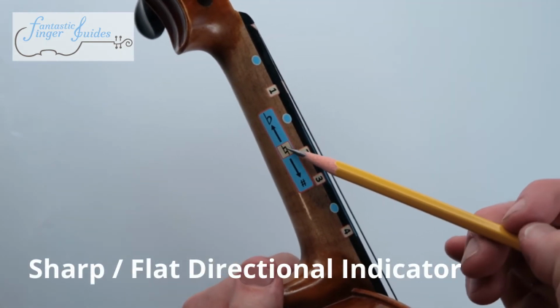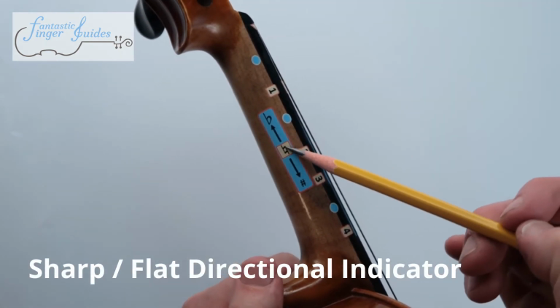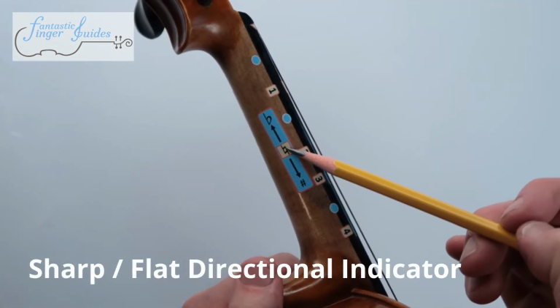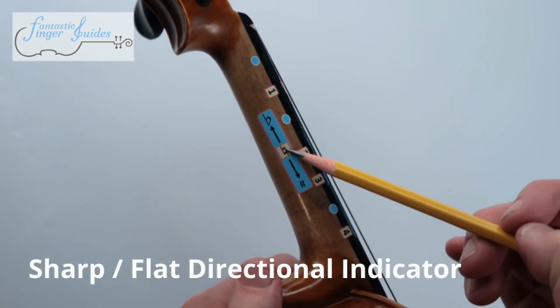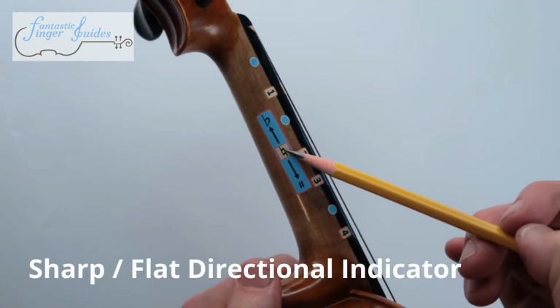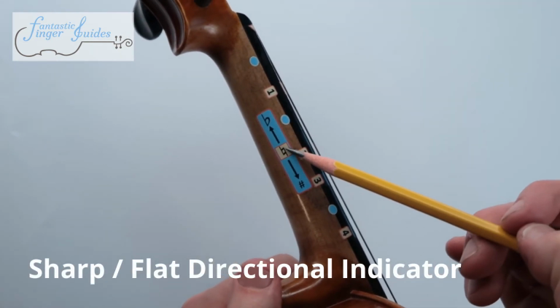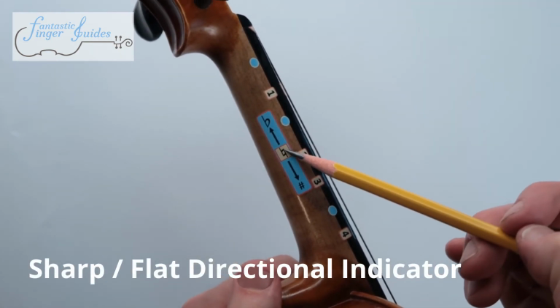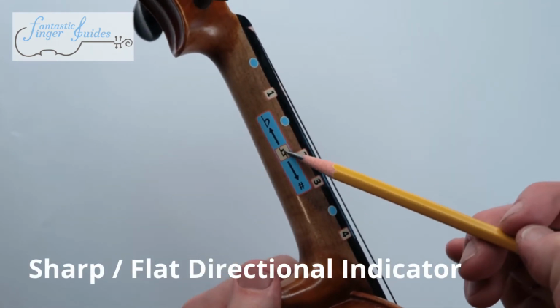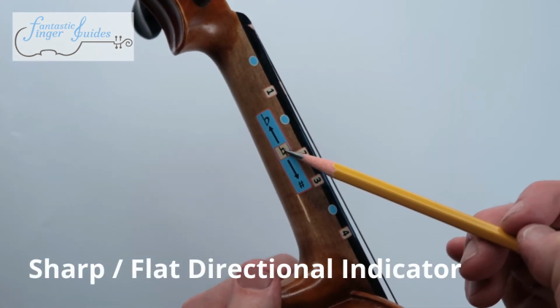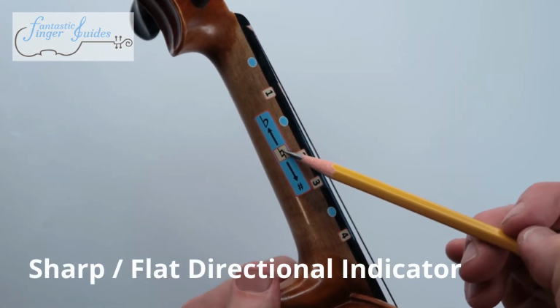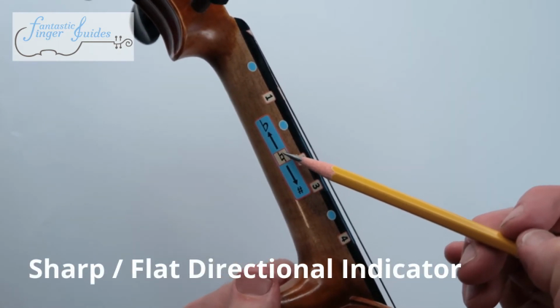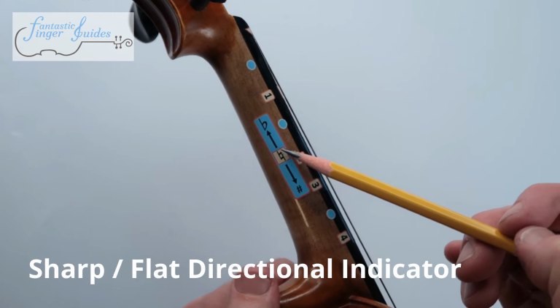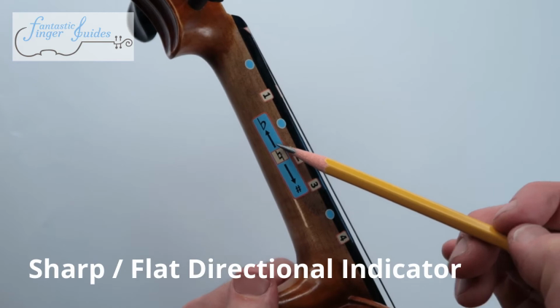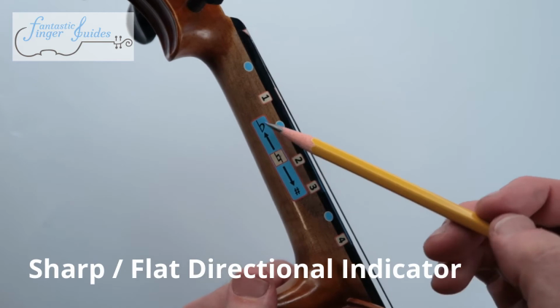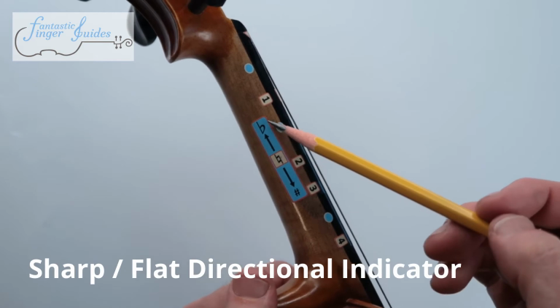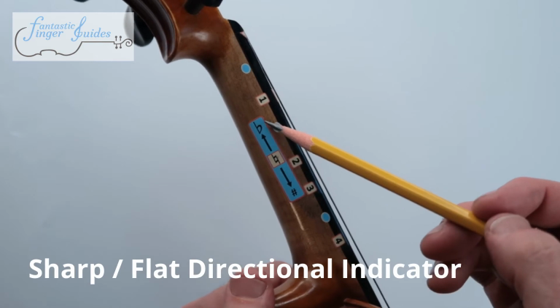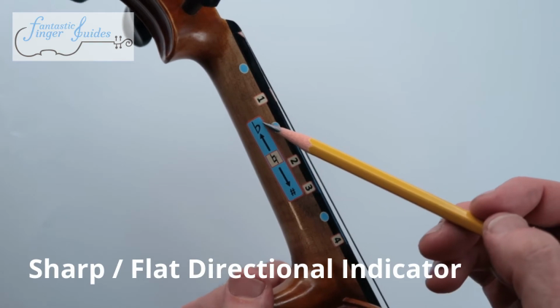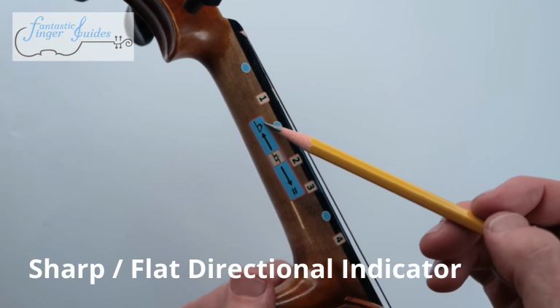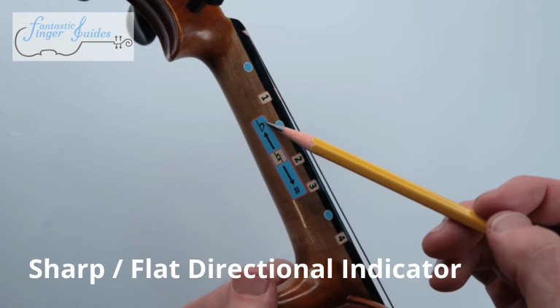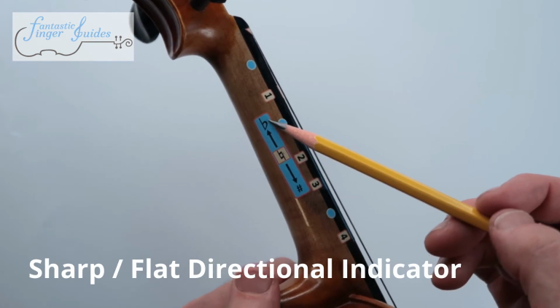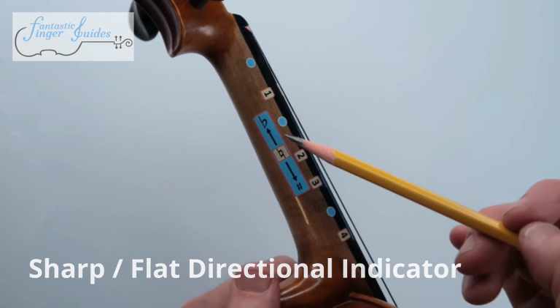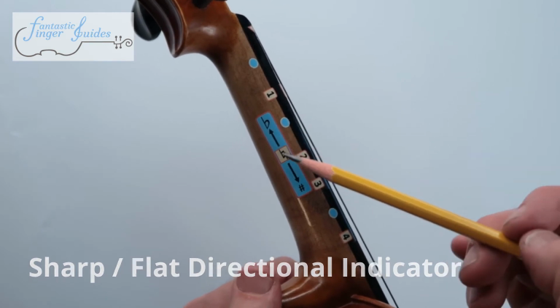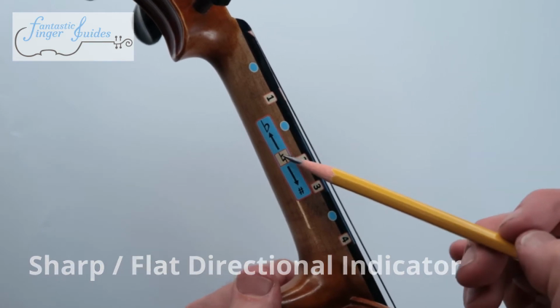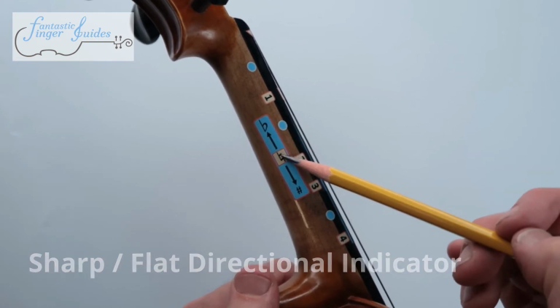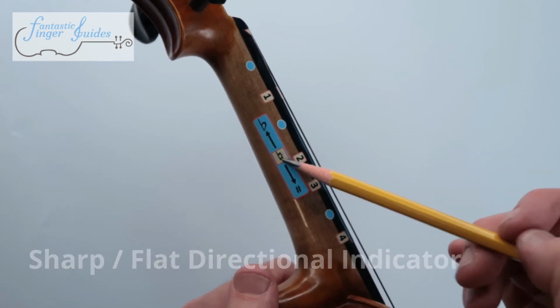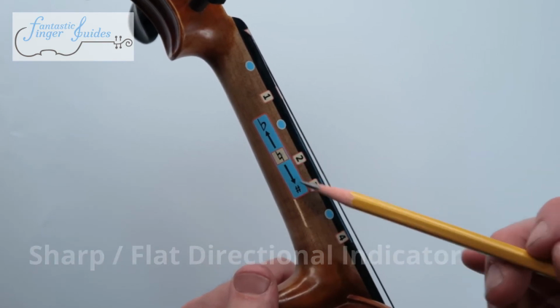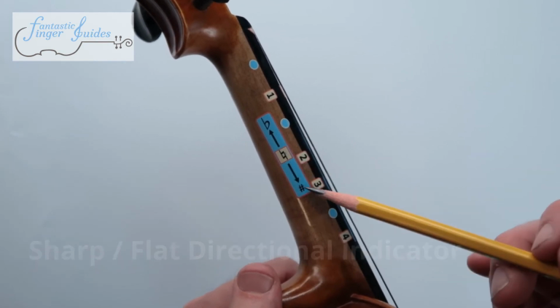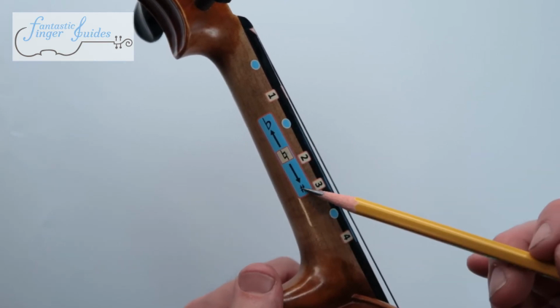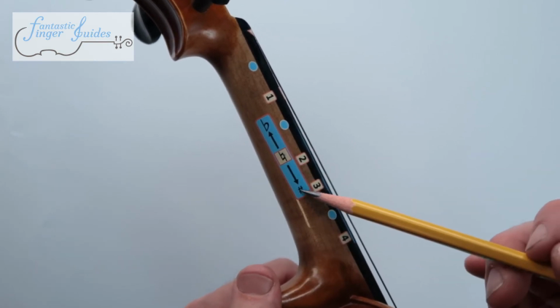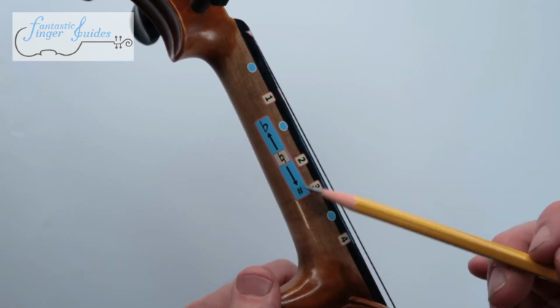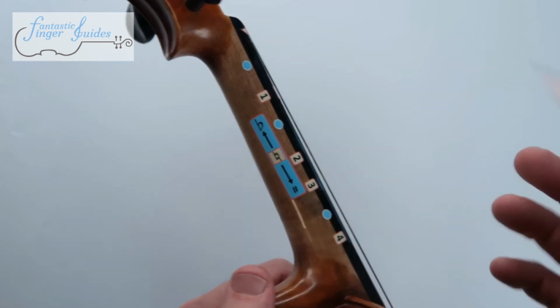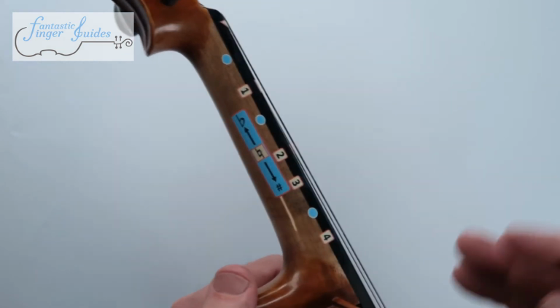Here's the natural note, and then if you go this way, the note would be flat, and if you go this way, the note would be sharp.